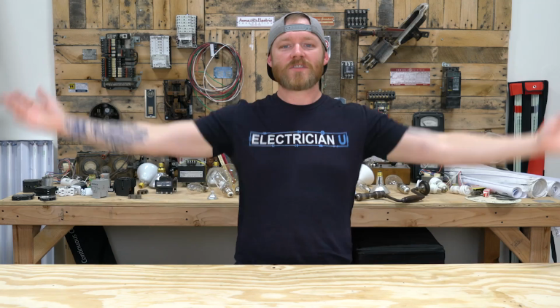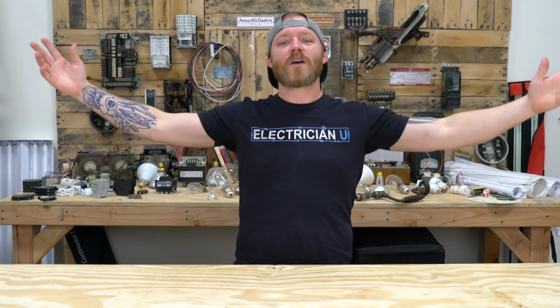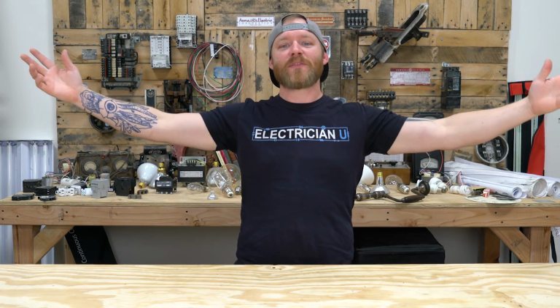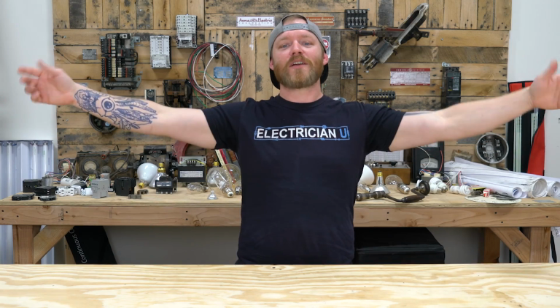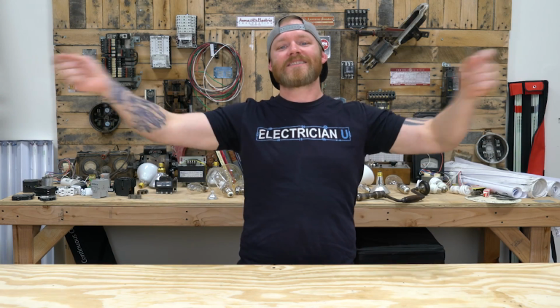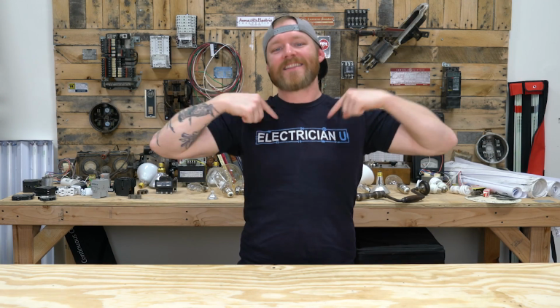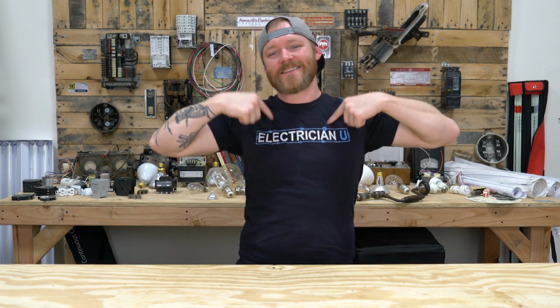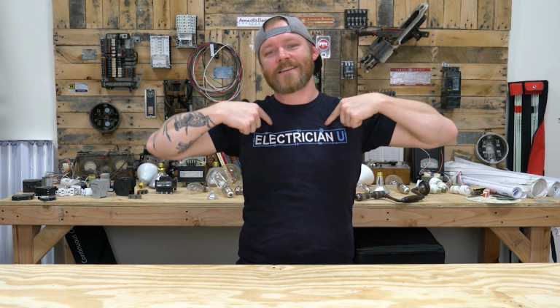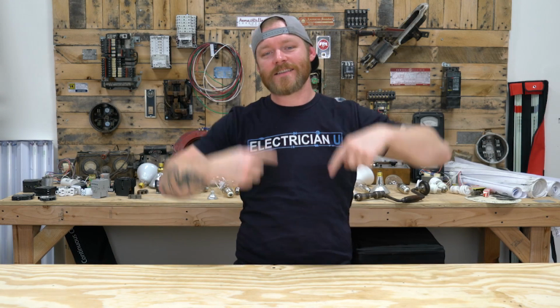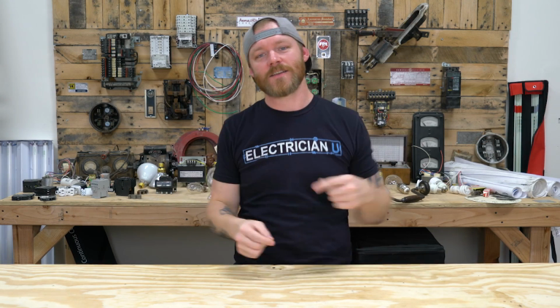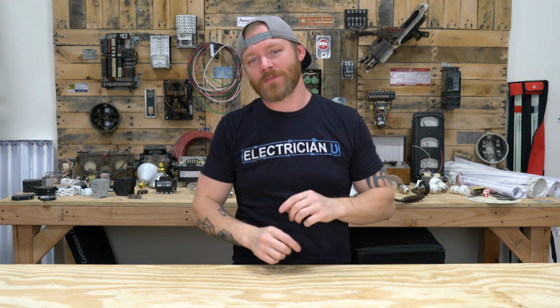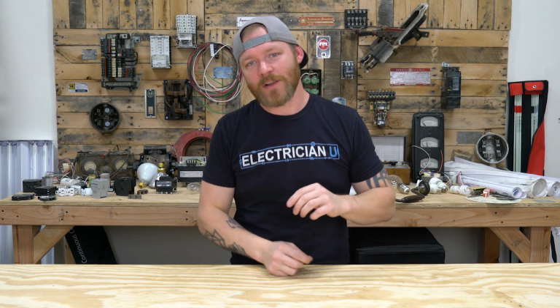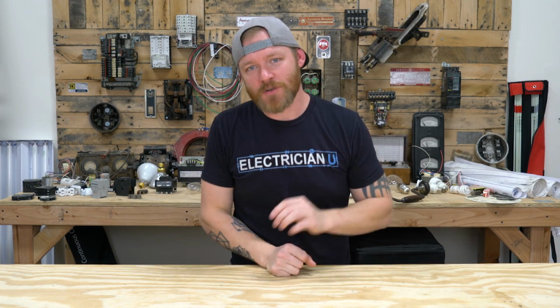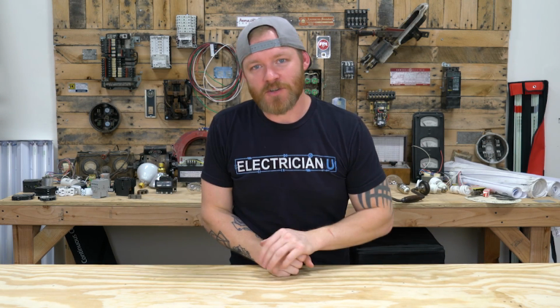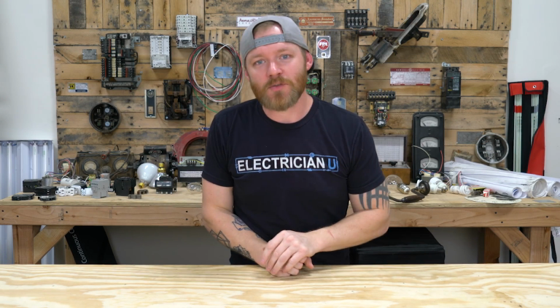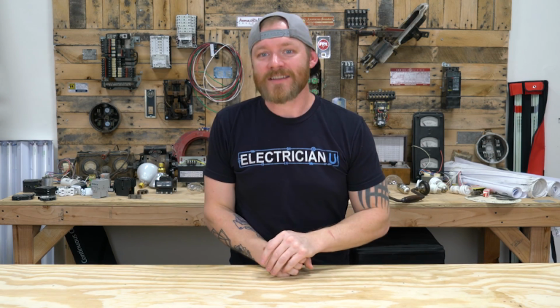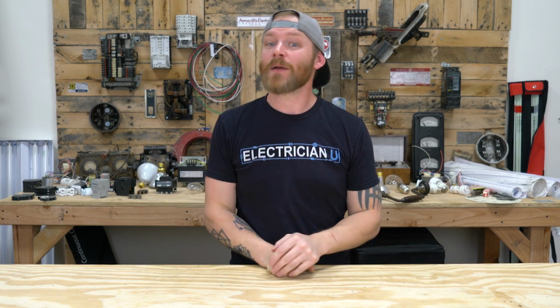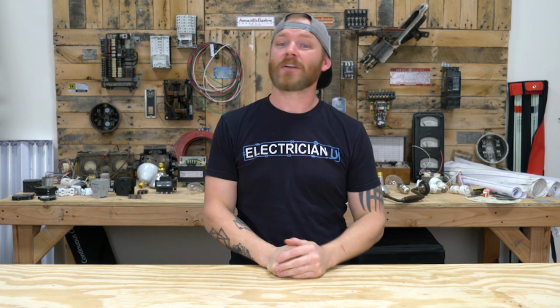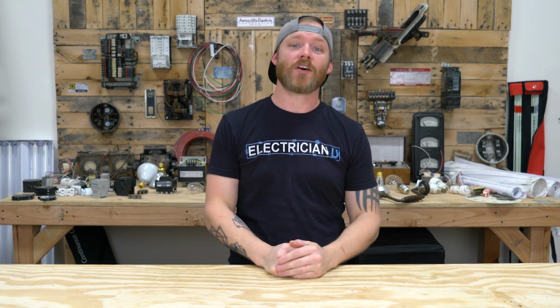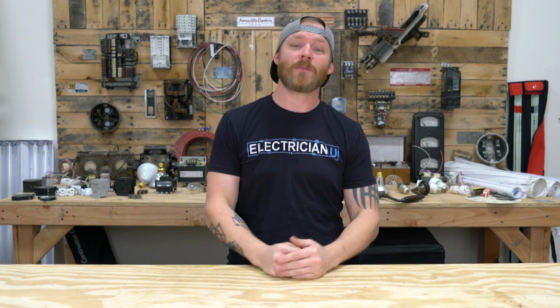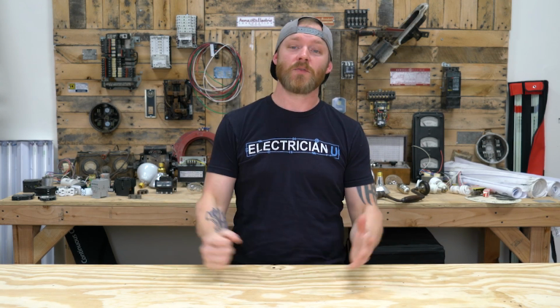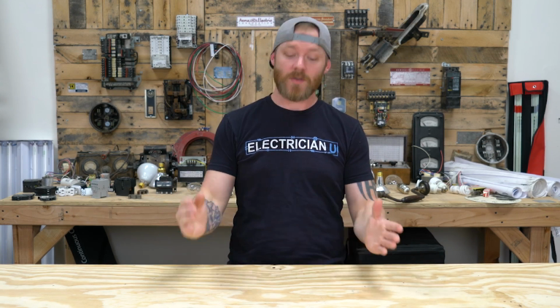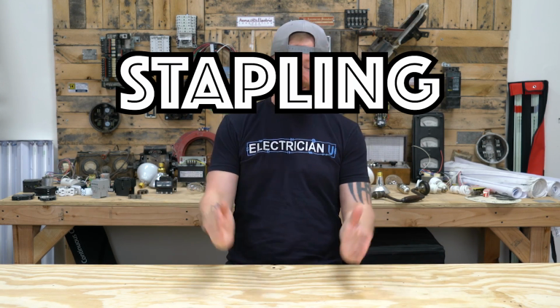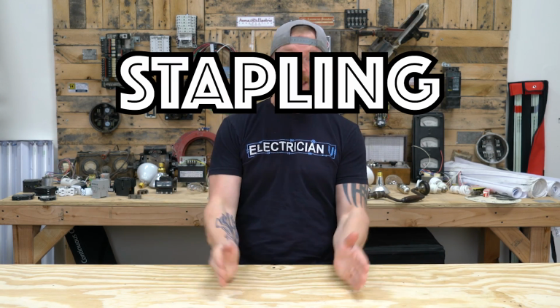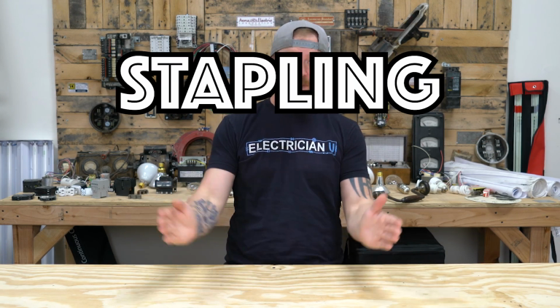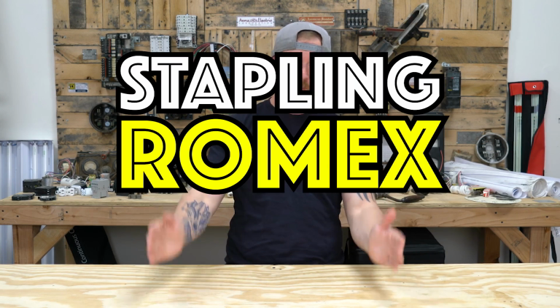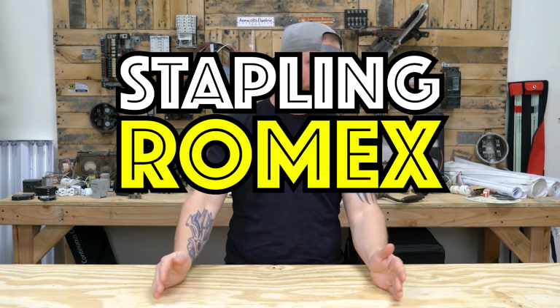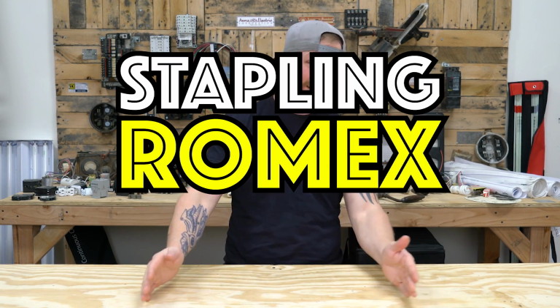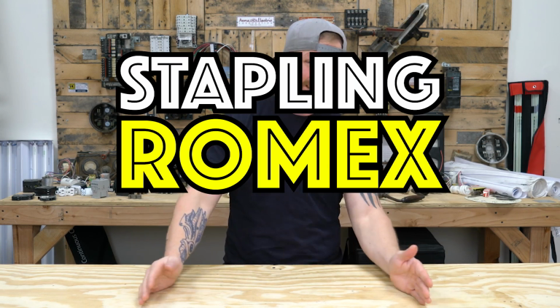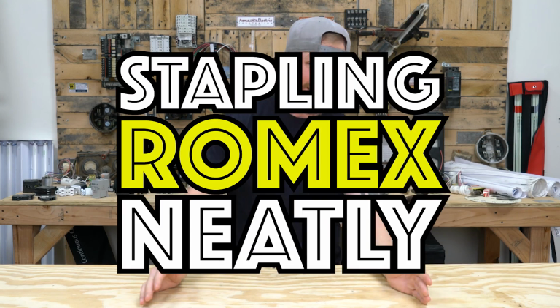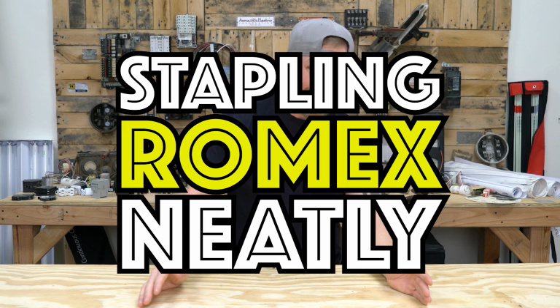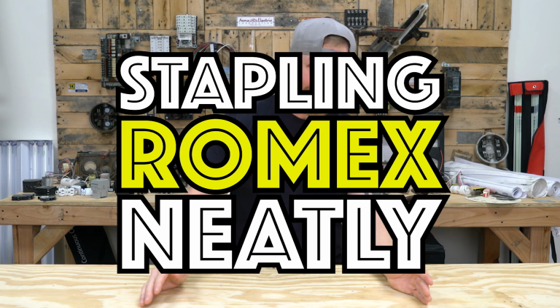What's going on my friends? This is Dustin Stelzer from Electrician U, and today we're going to talk about stapling Romex neatly.